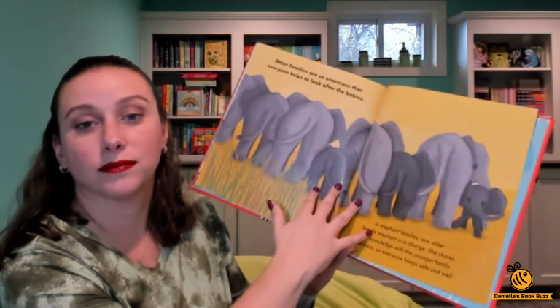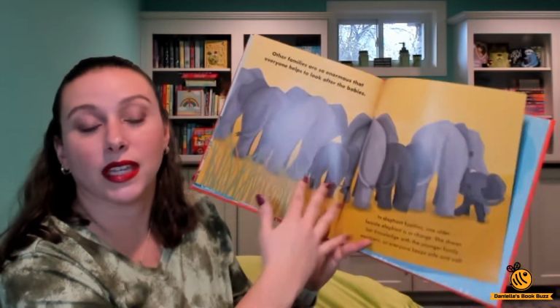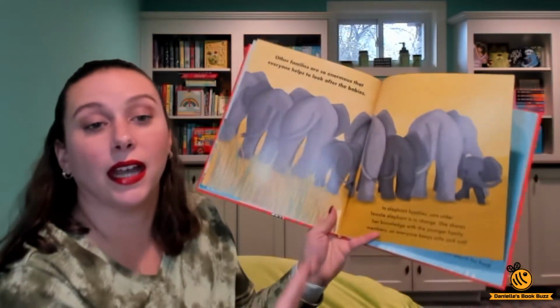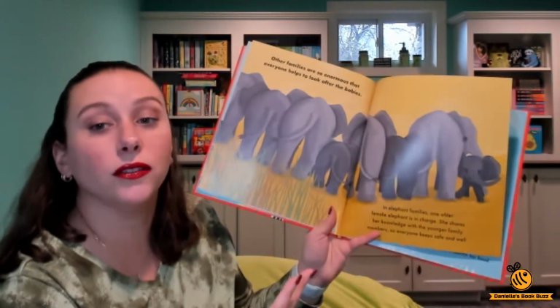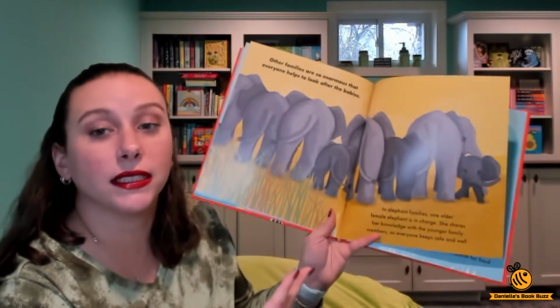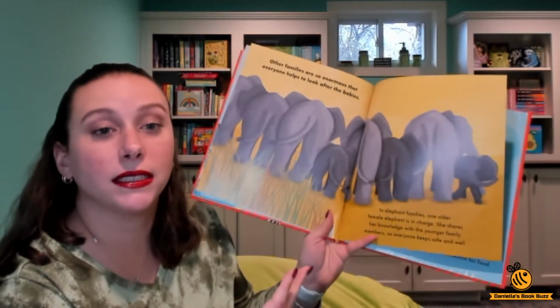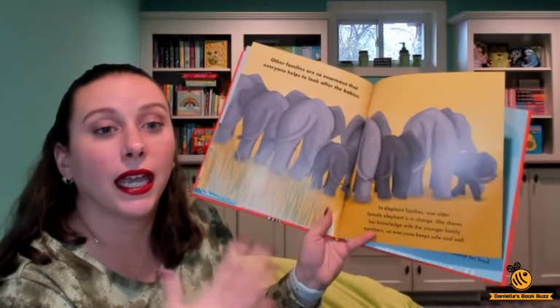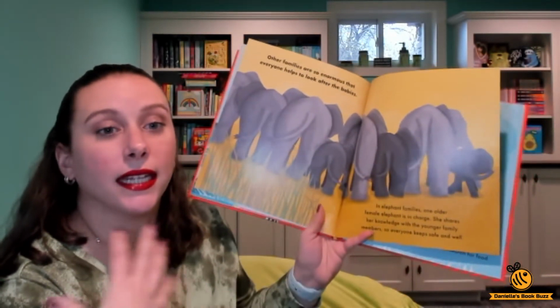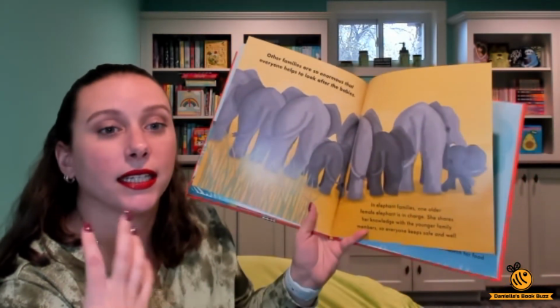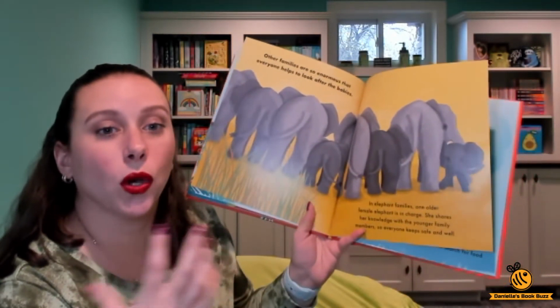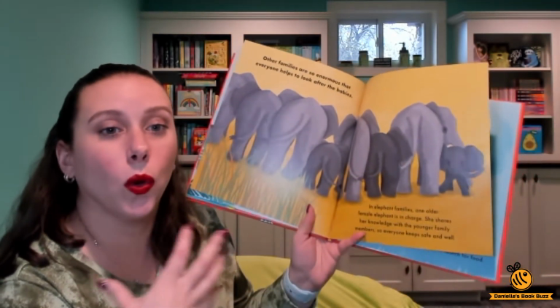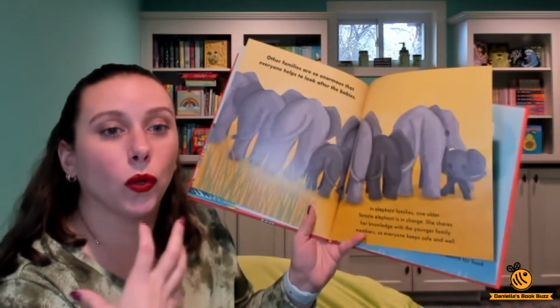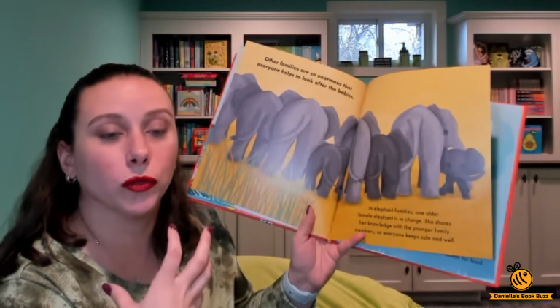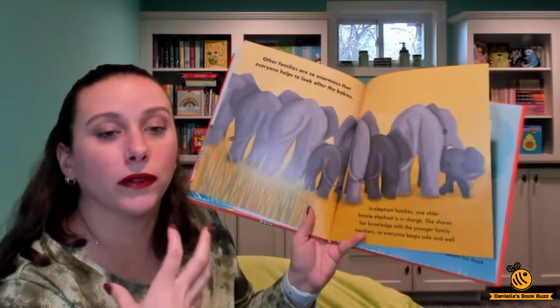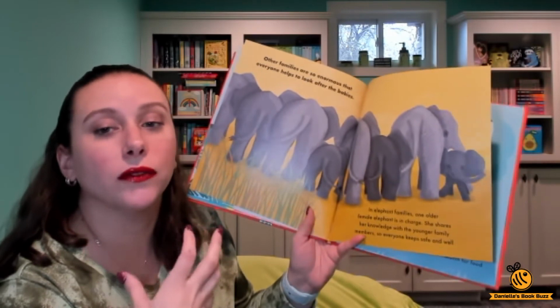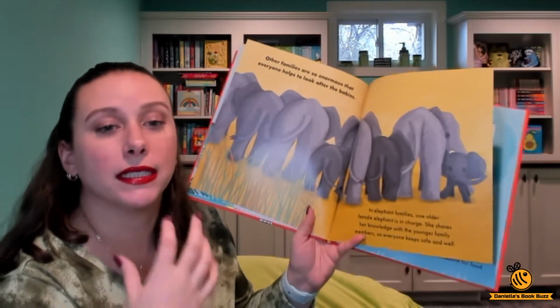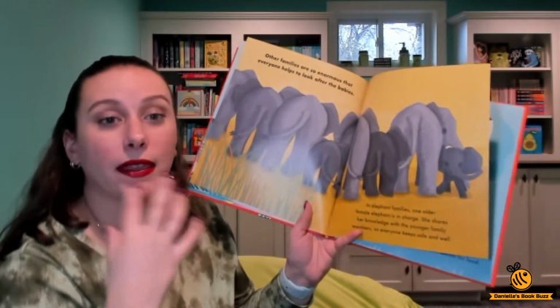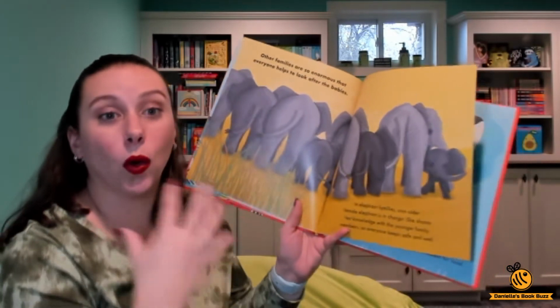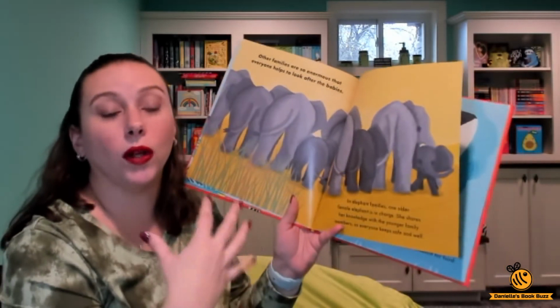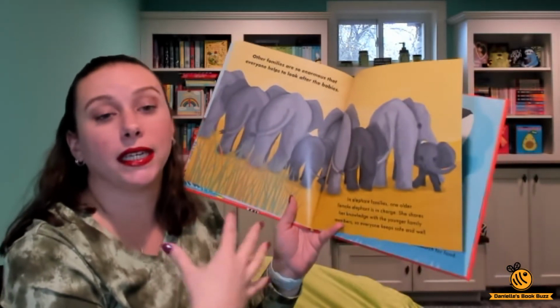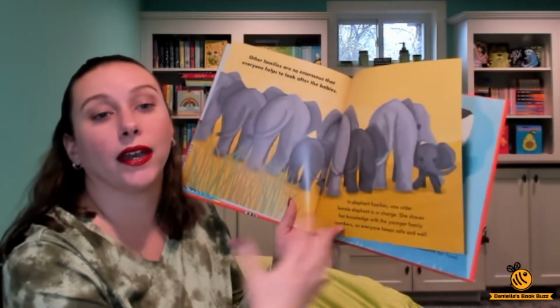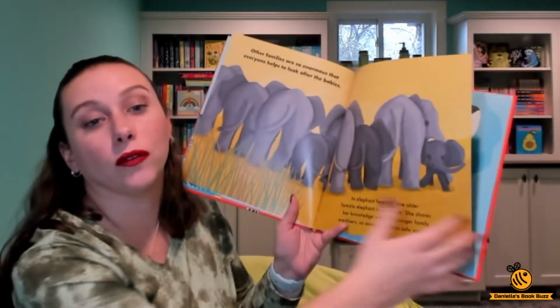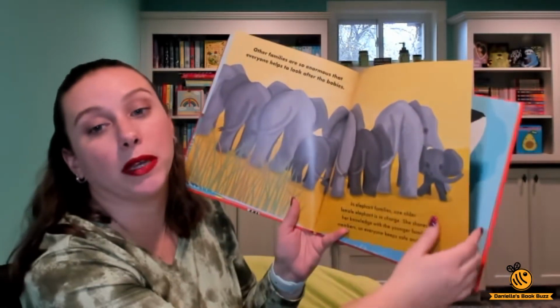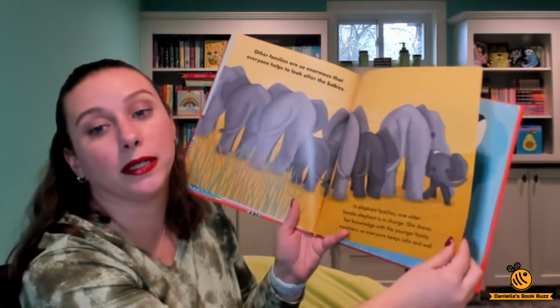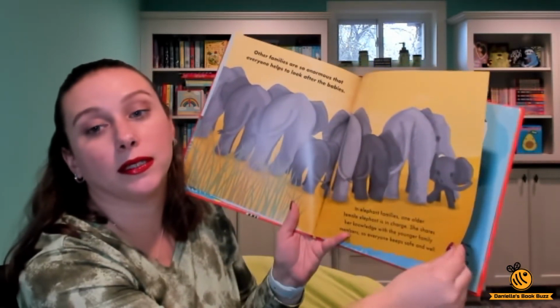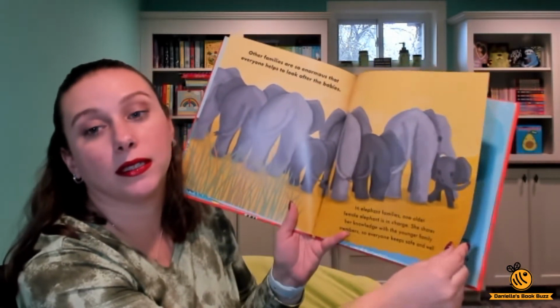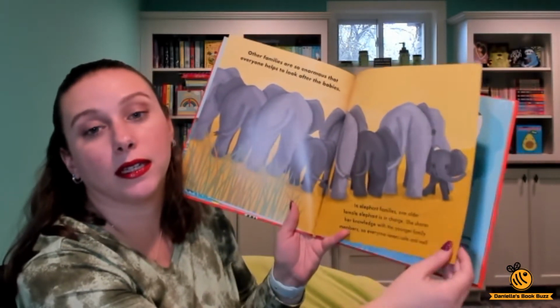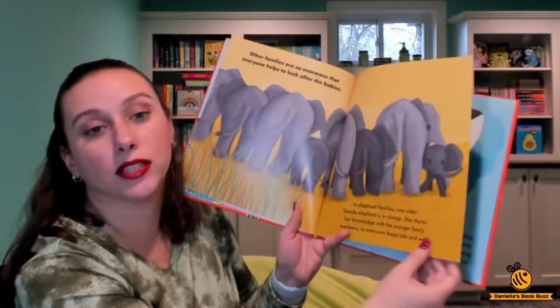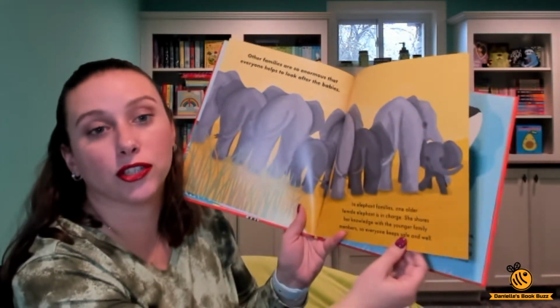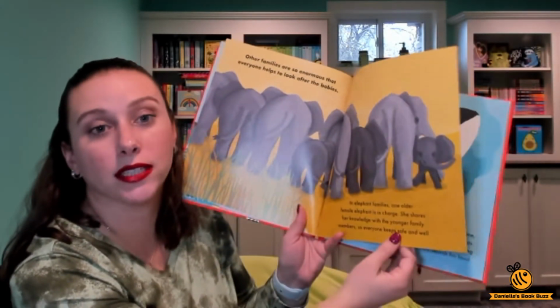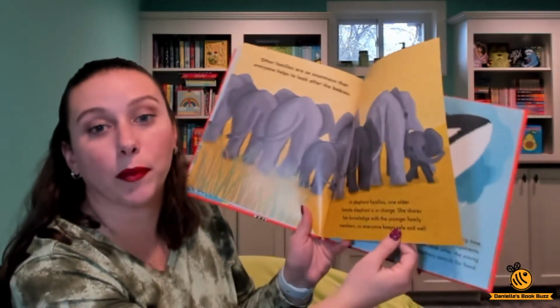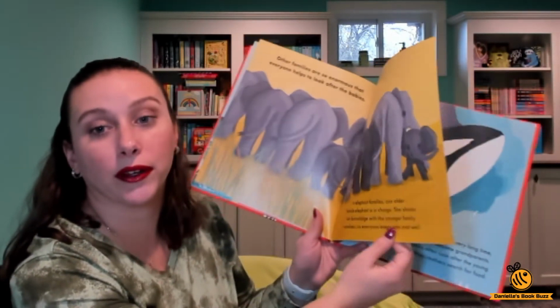In elephants, it takes the whole group of elephants and they all take care of the baby. It's not just a parent.